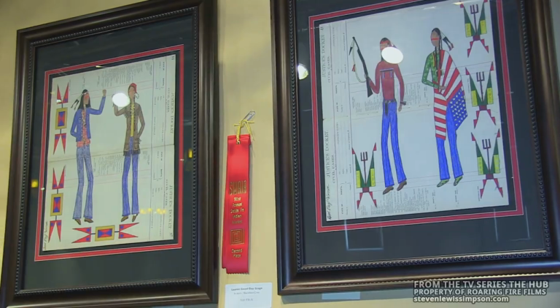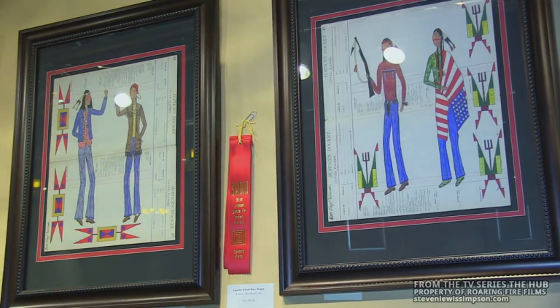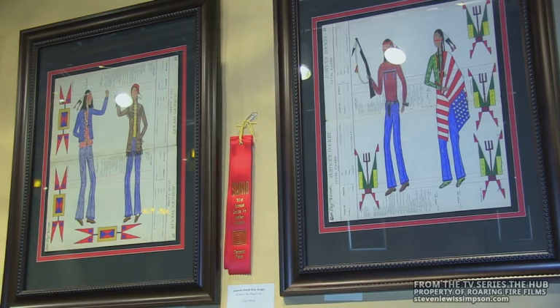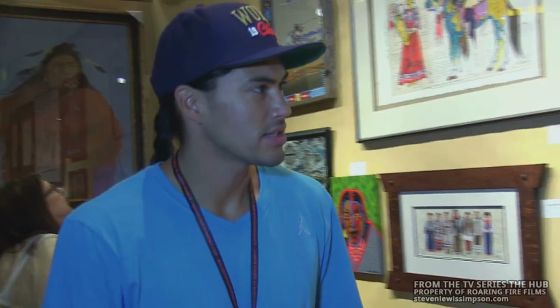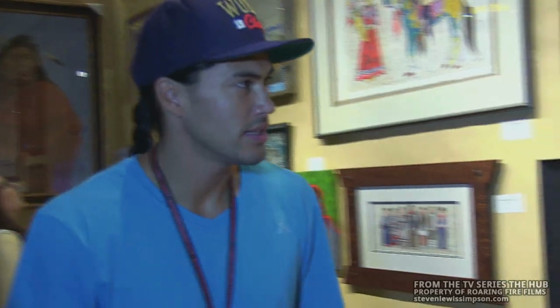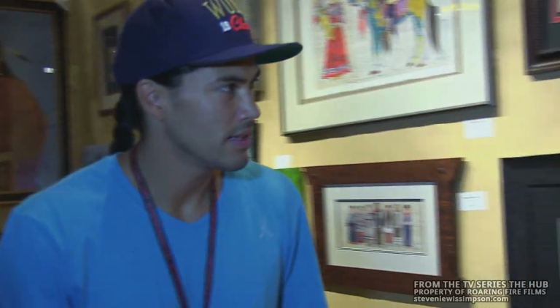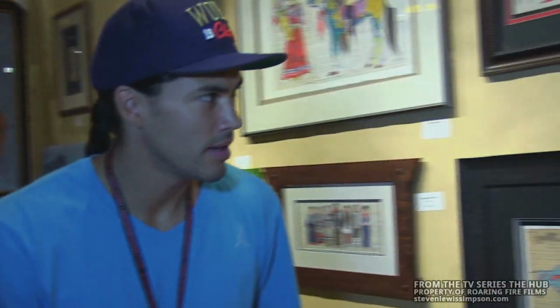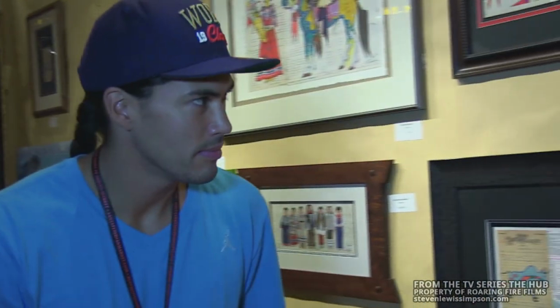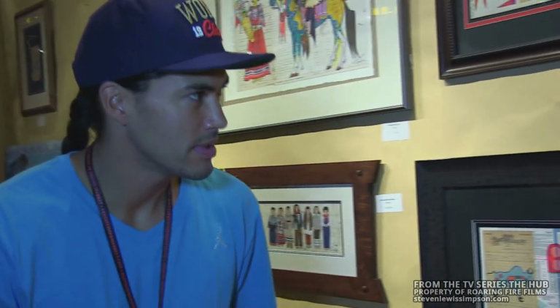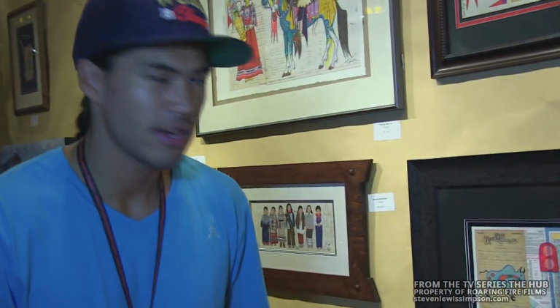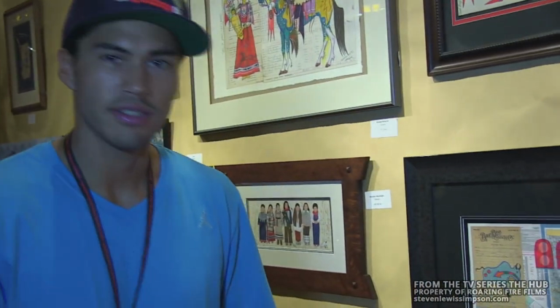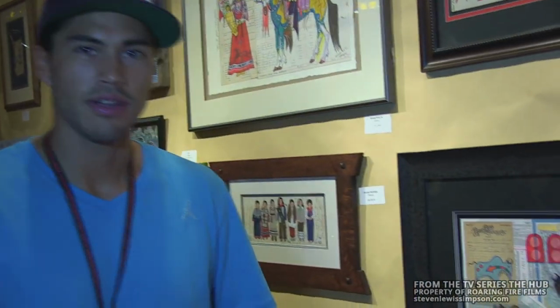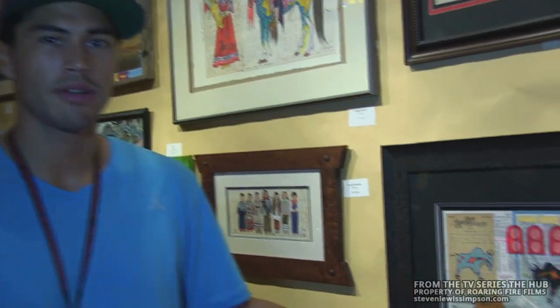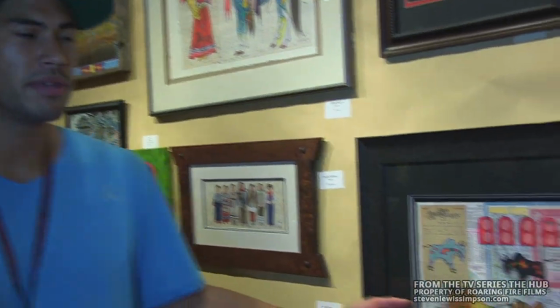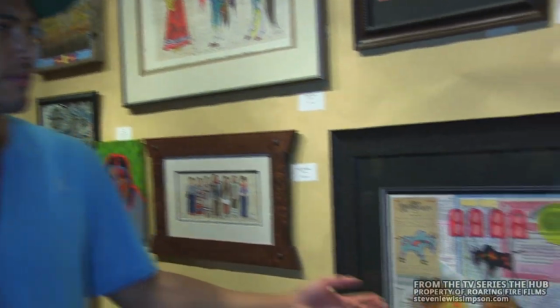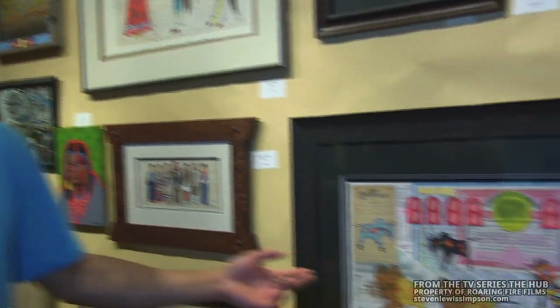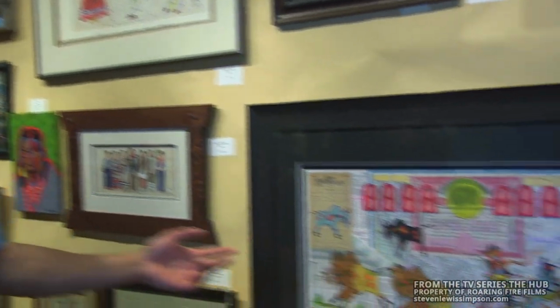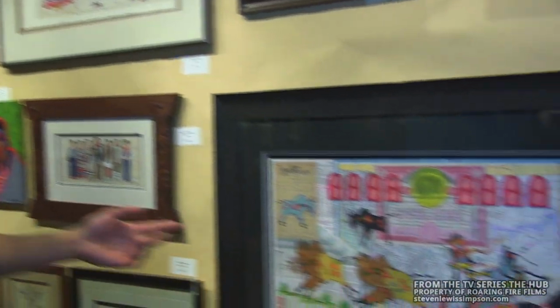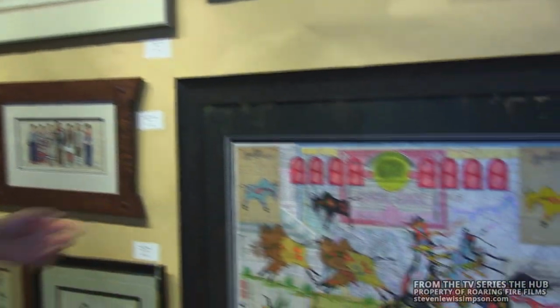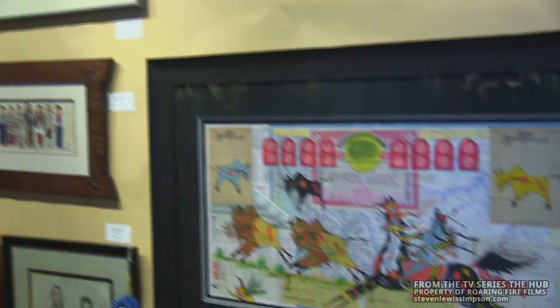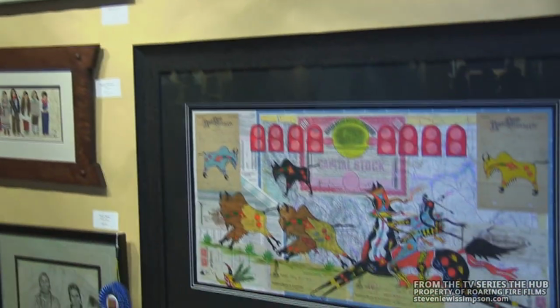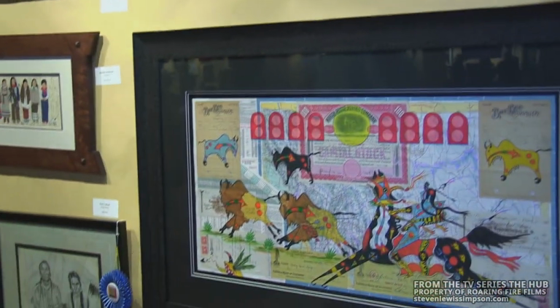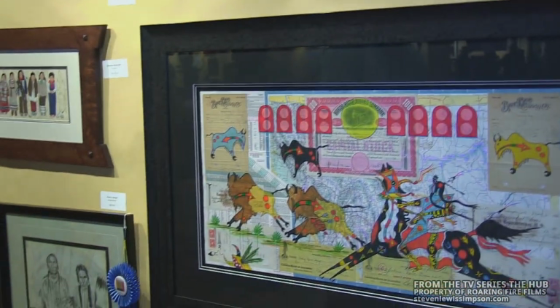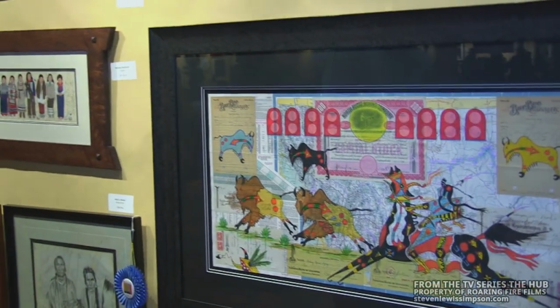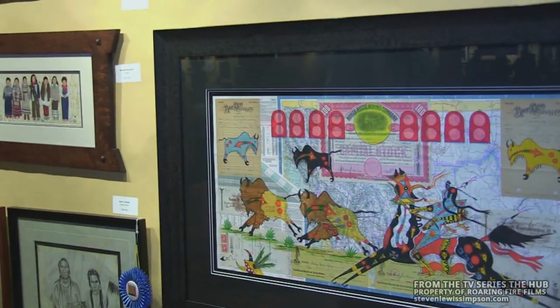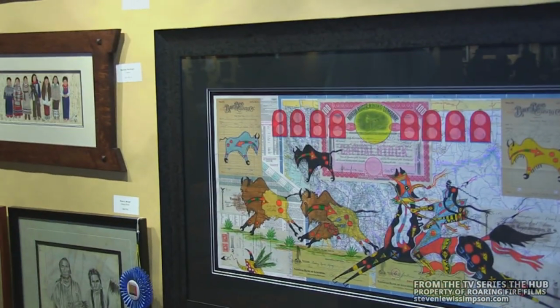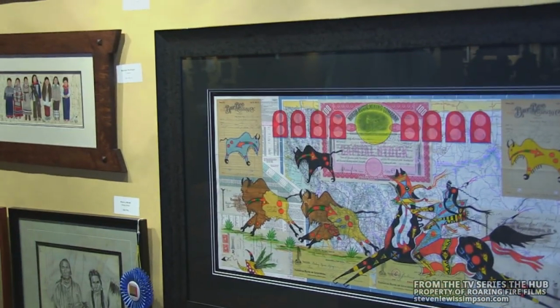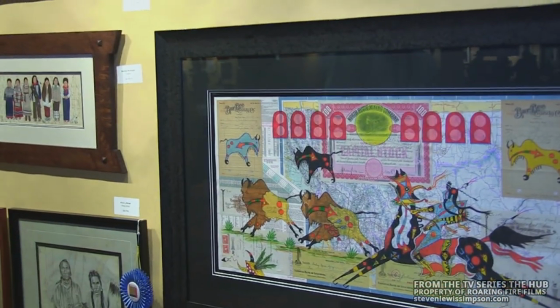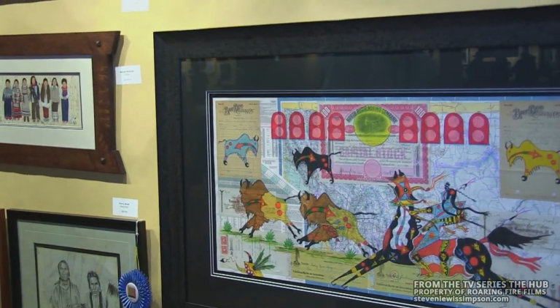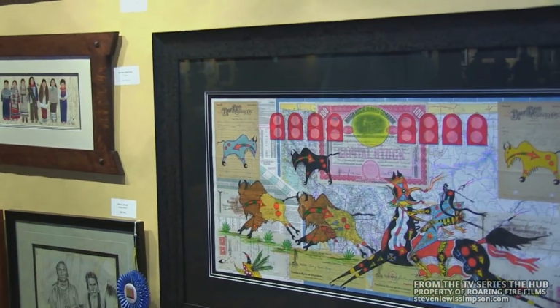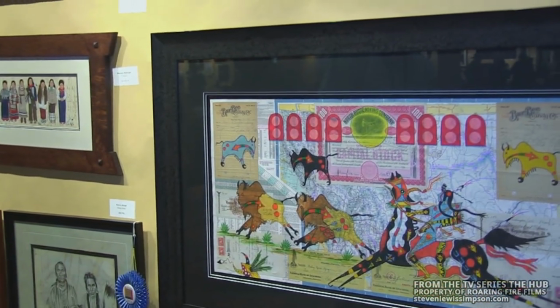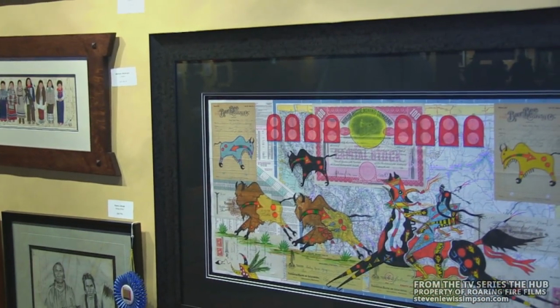This is actually Terrence Gardapete from Montana — Blackfeet.